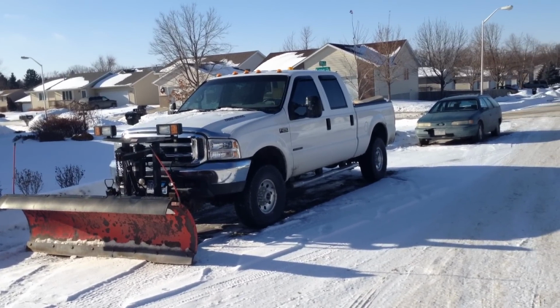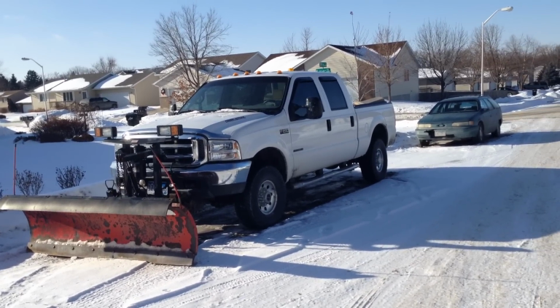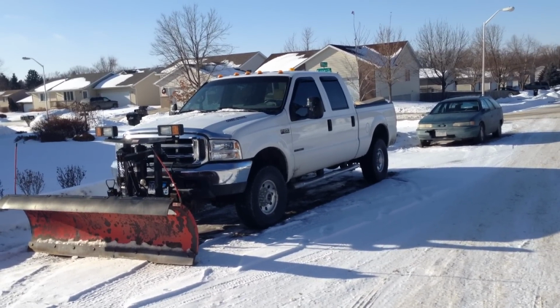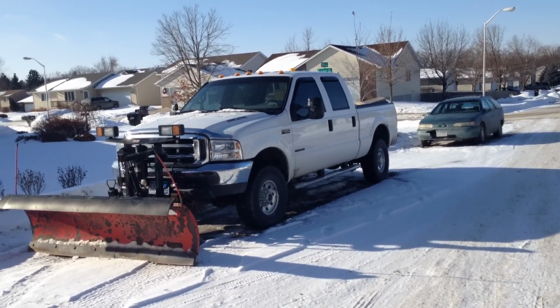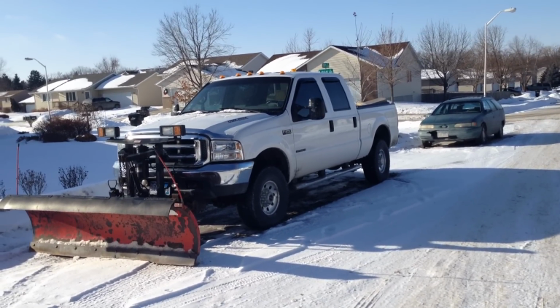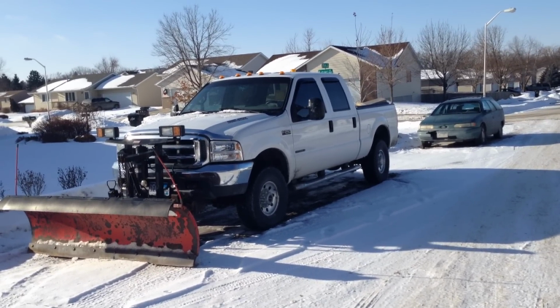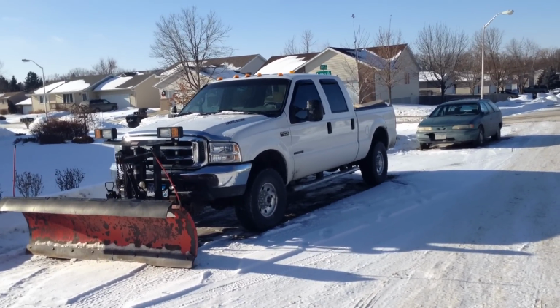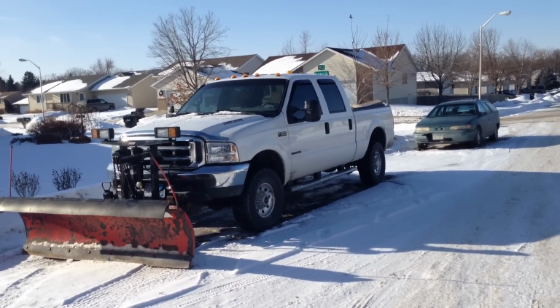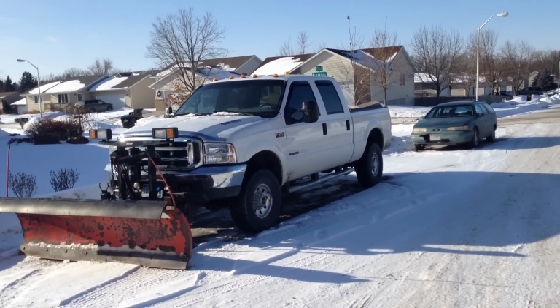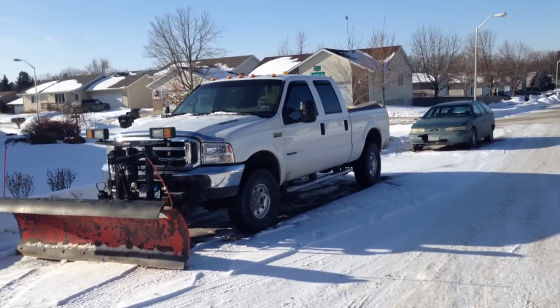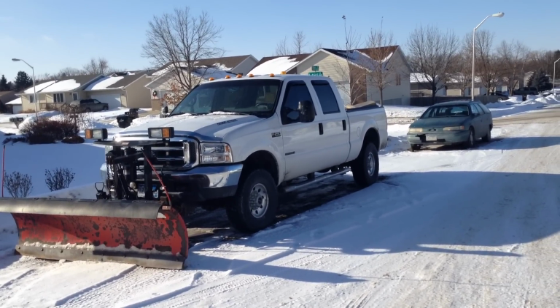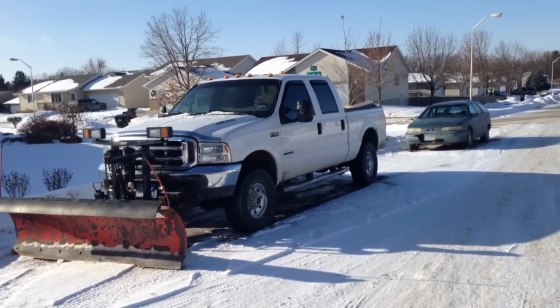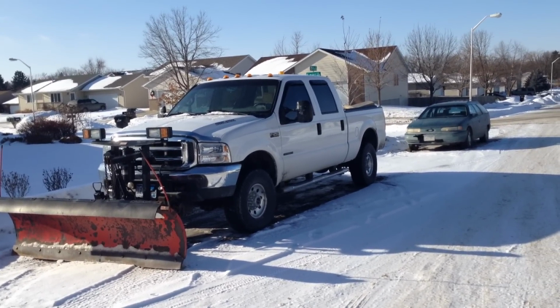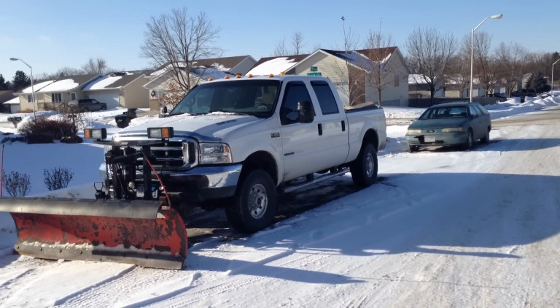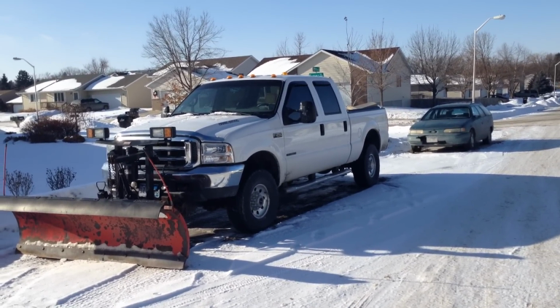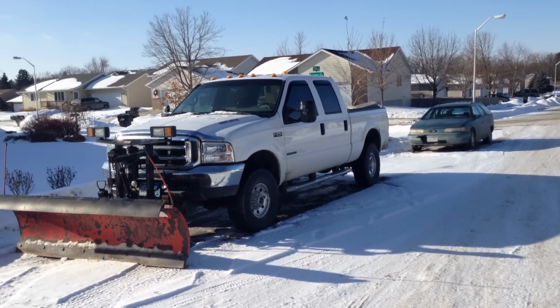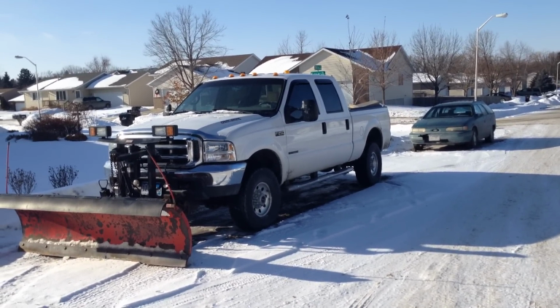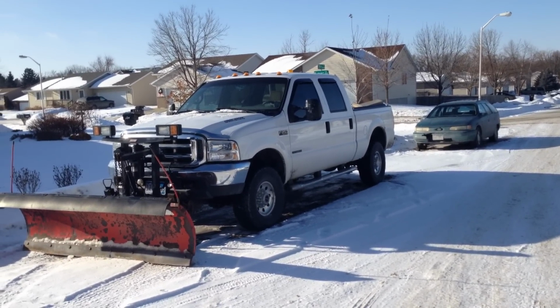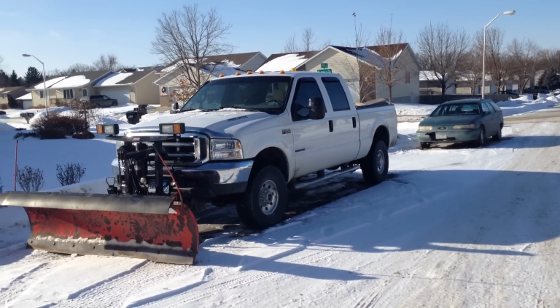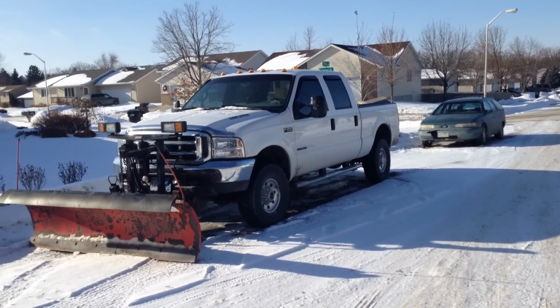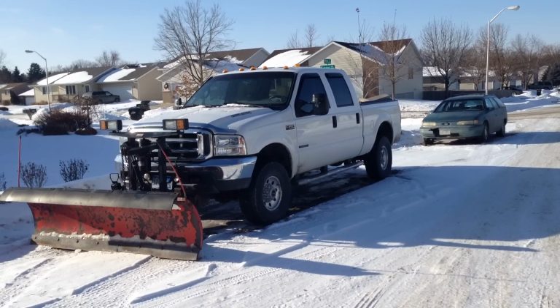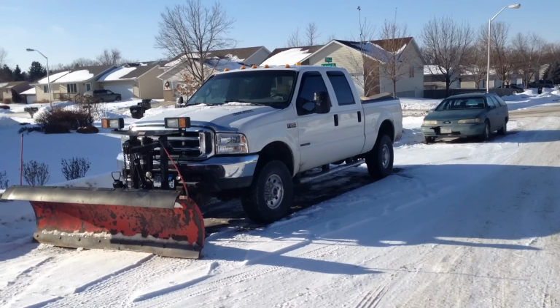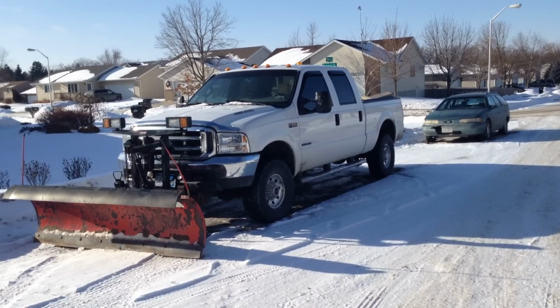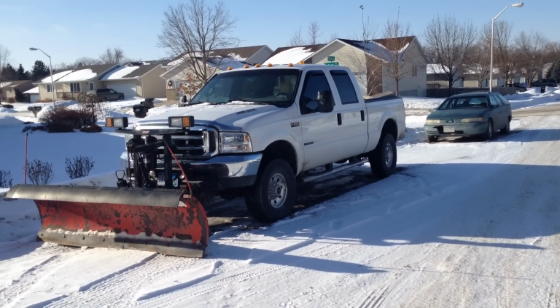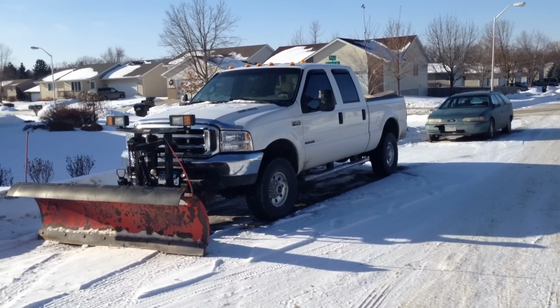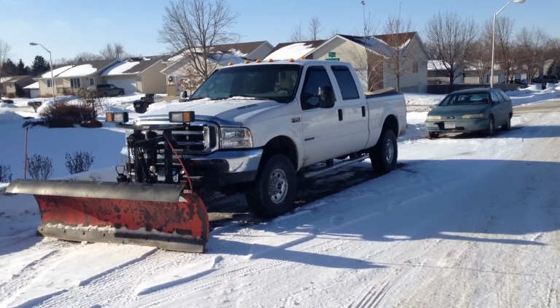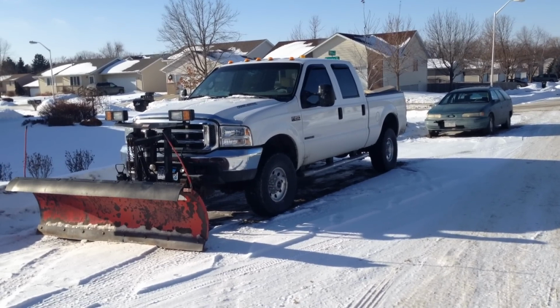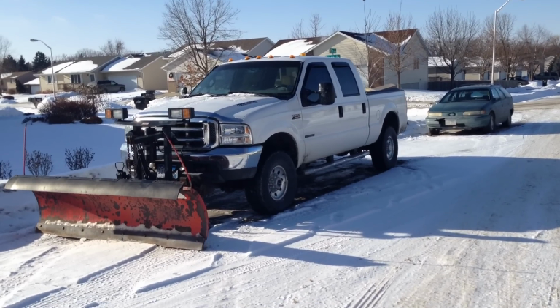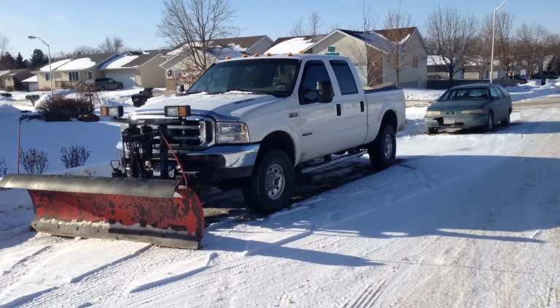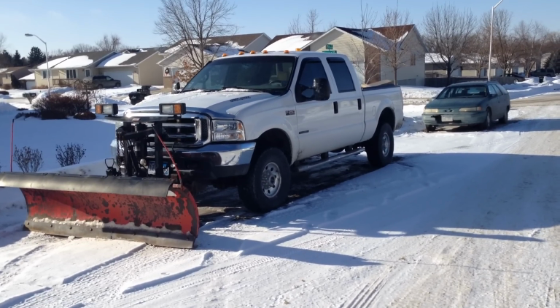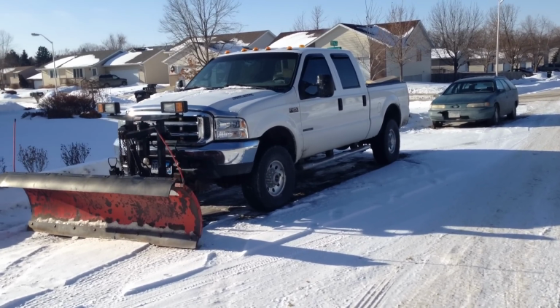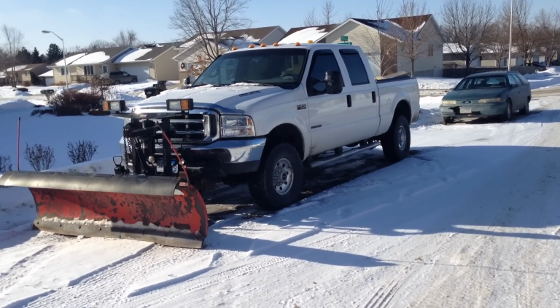I haven't drove it for a week, so this is going to be my first time starting it. Let's see what happens.